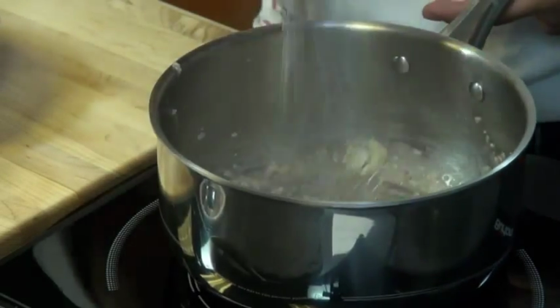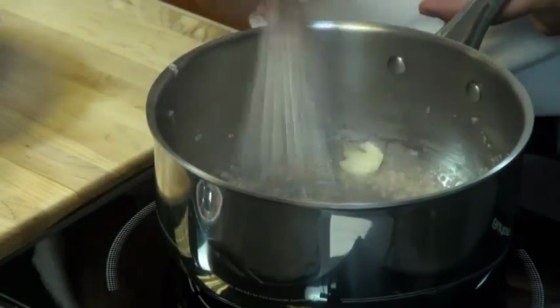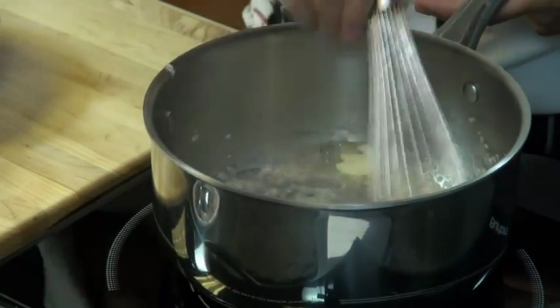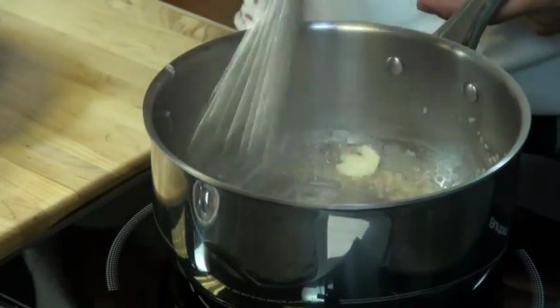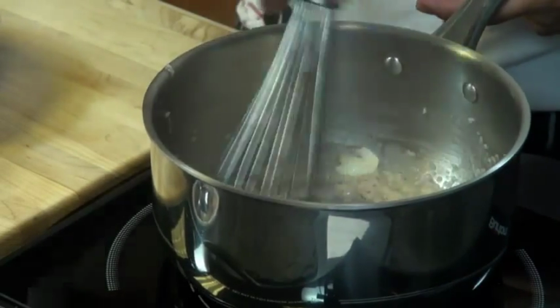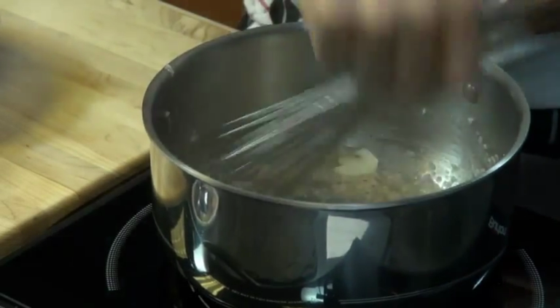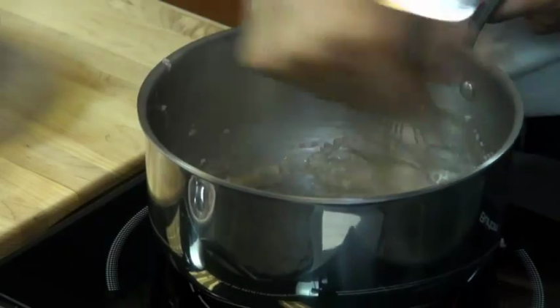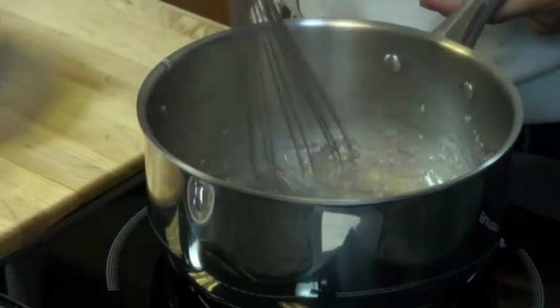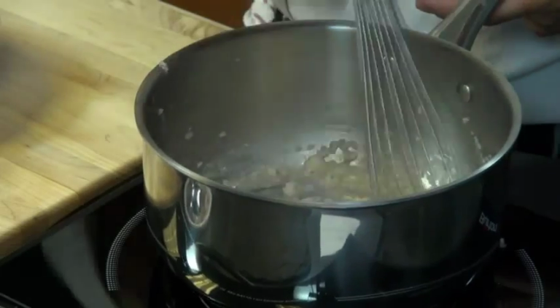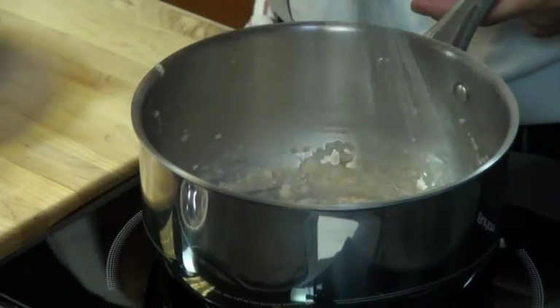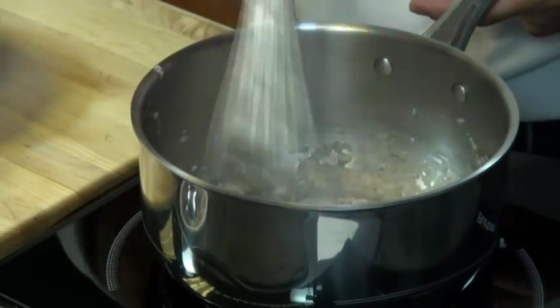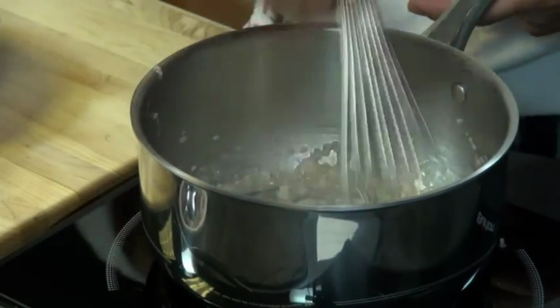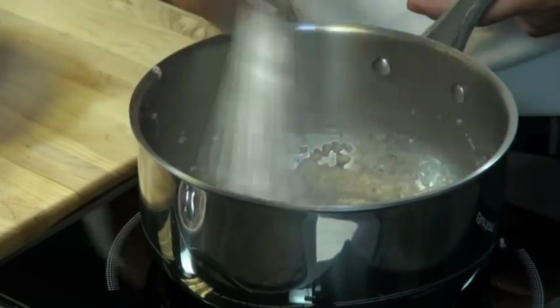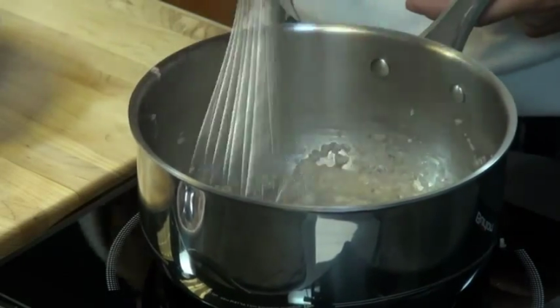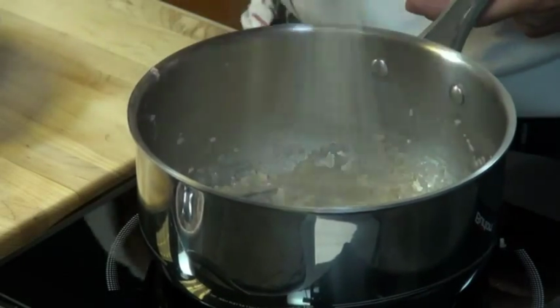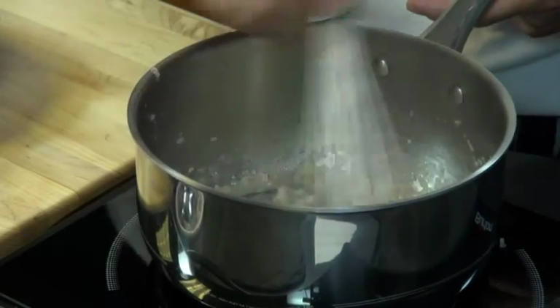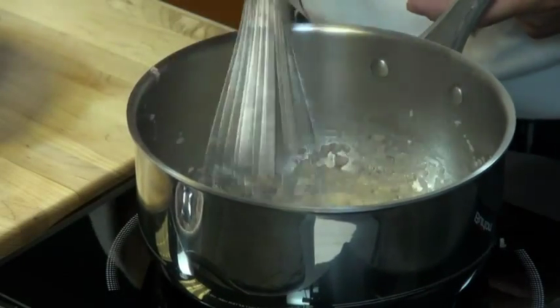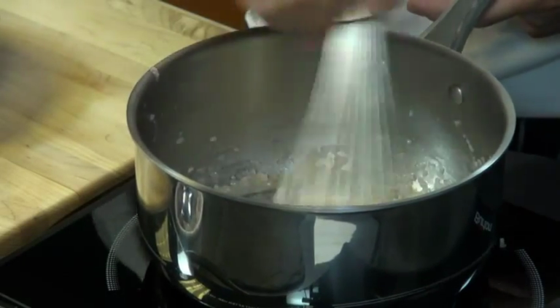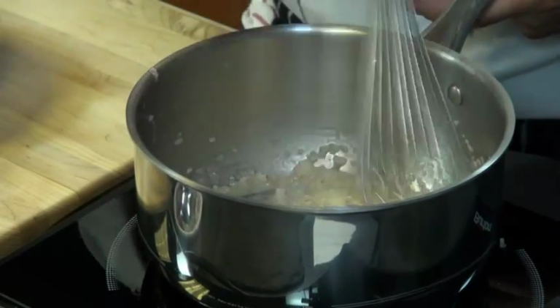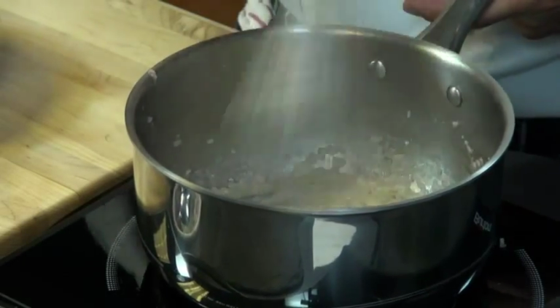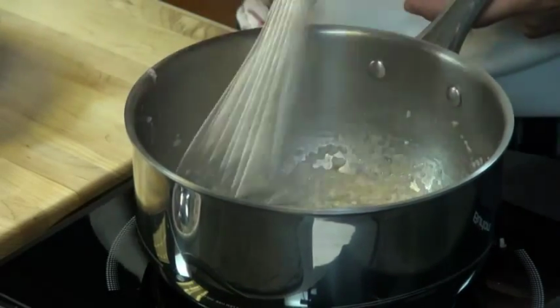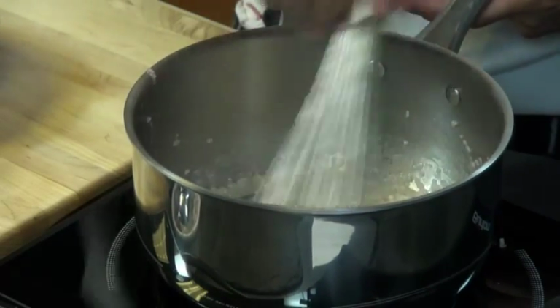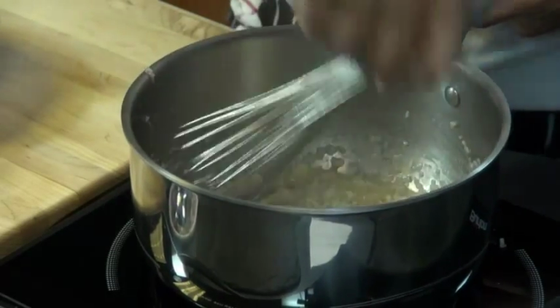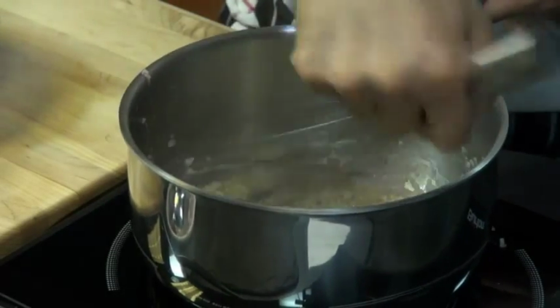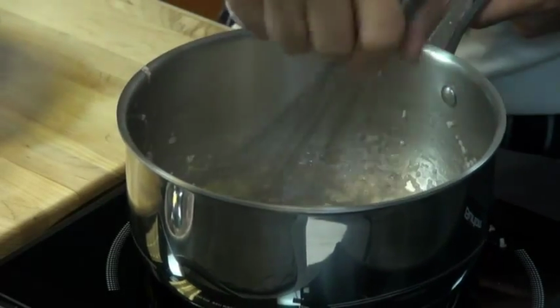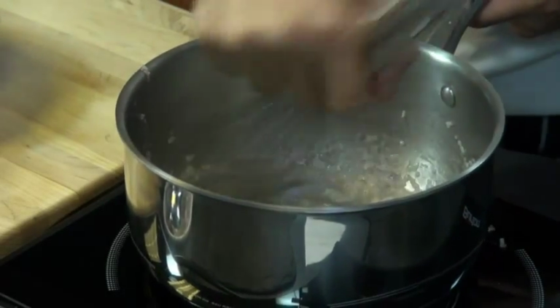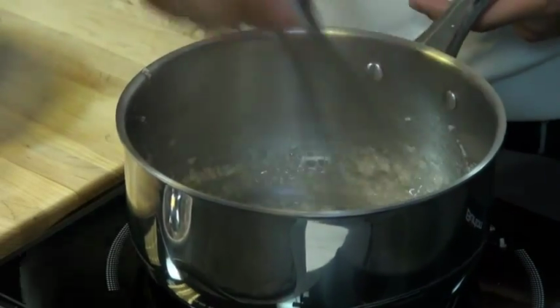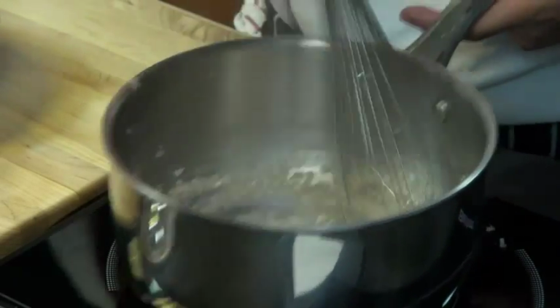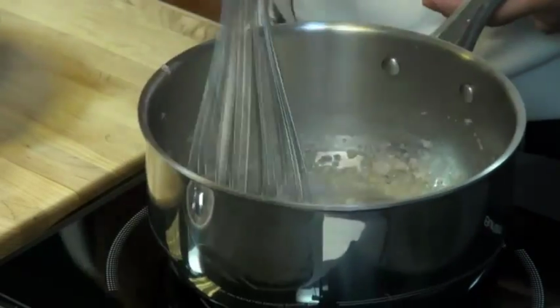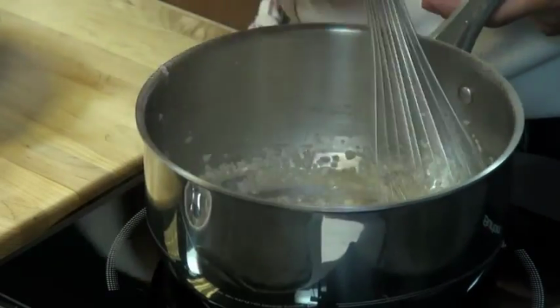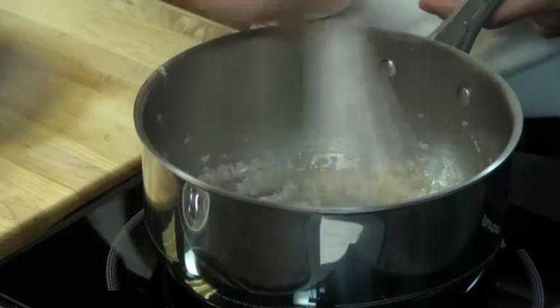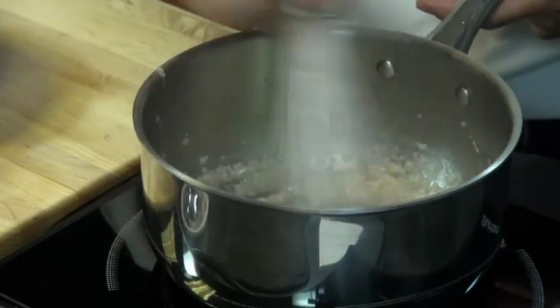It's like deboning a chicken — same thing, except it's a little tiny bird, so you've got to be a little more careful.